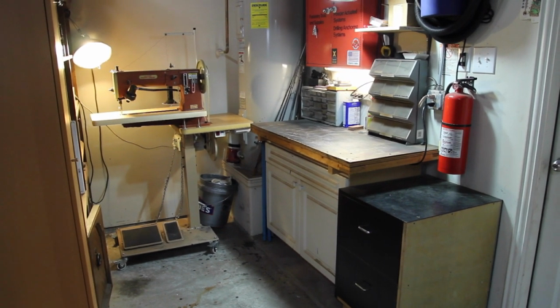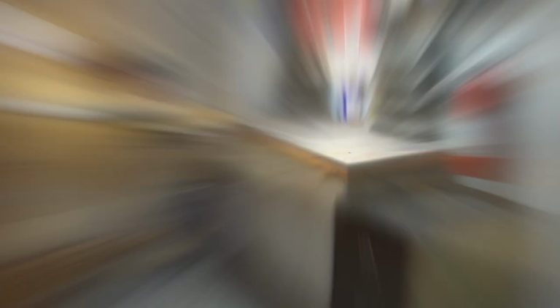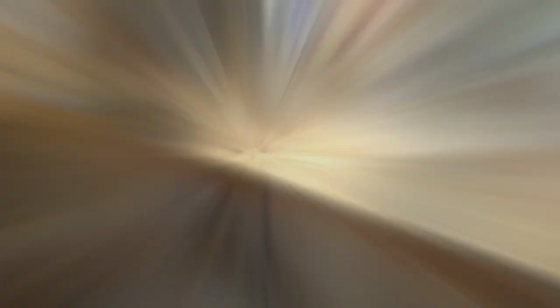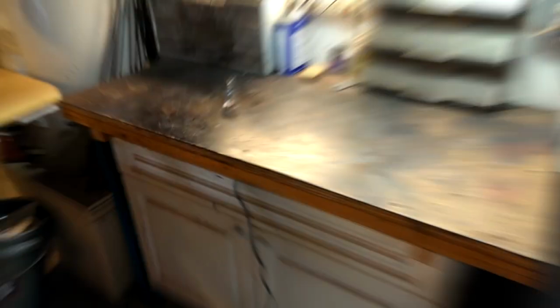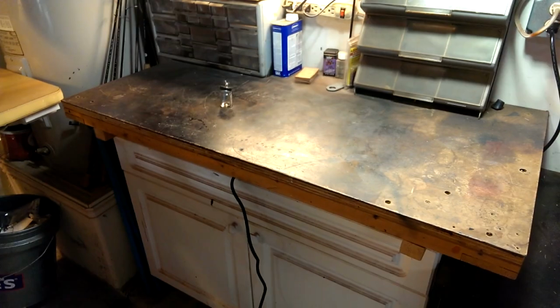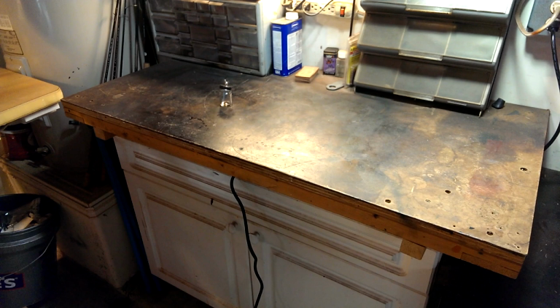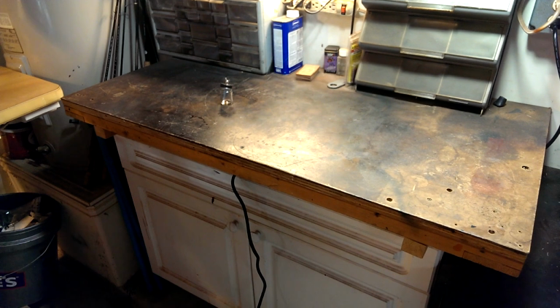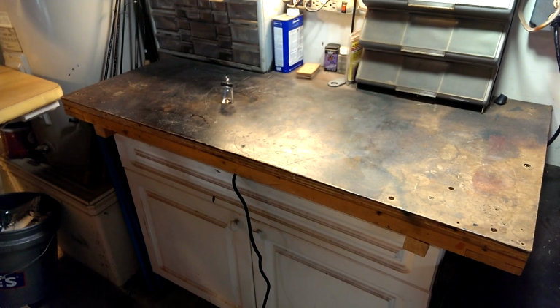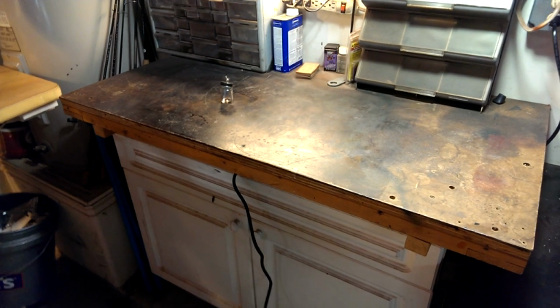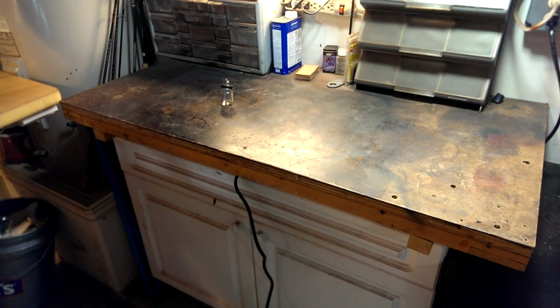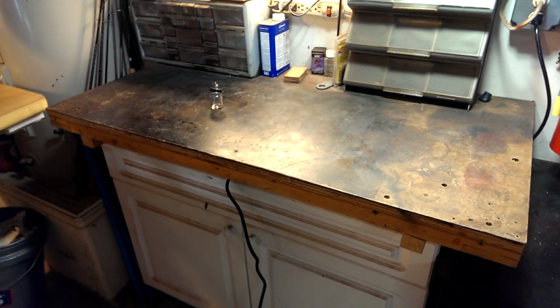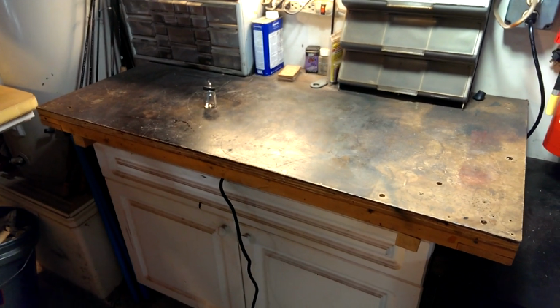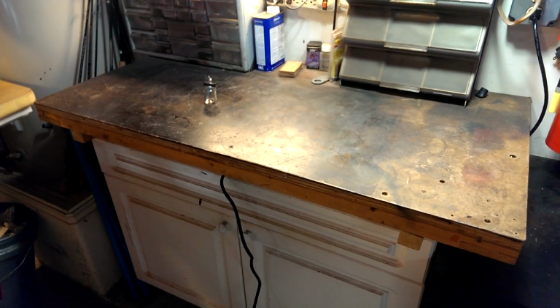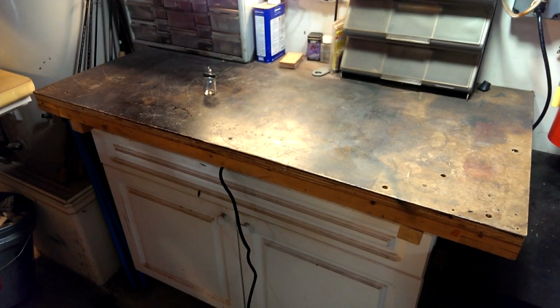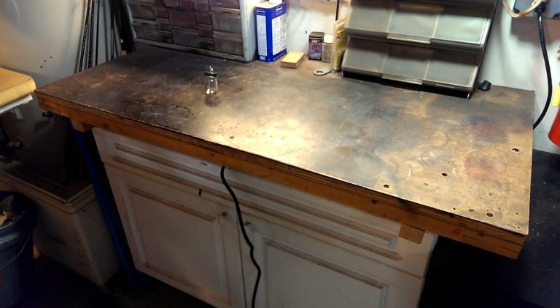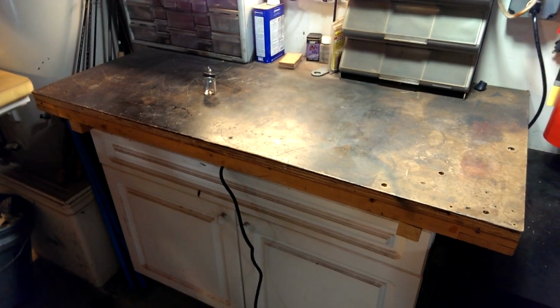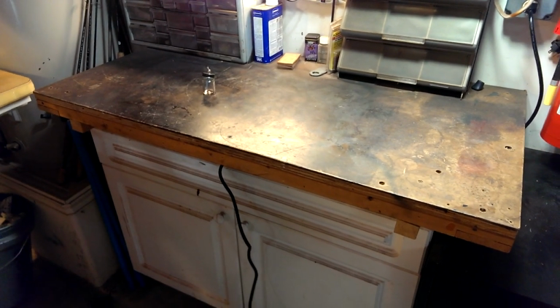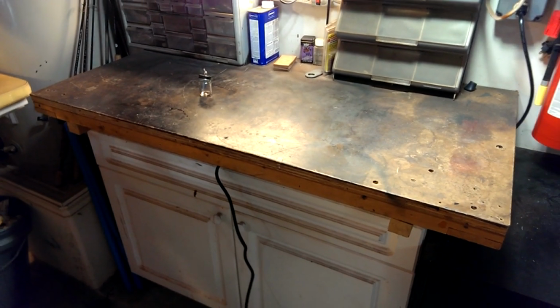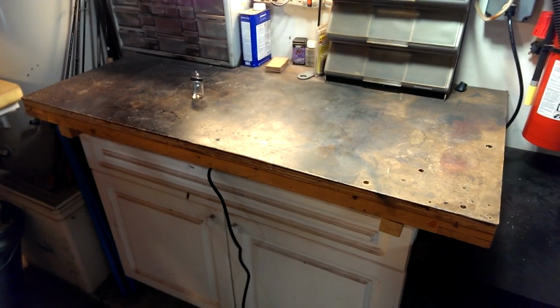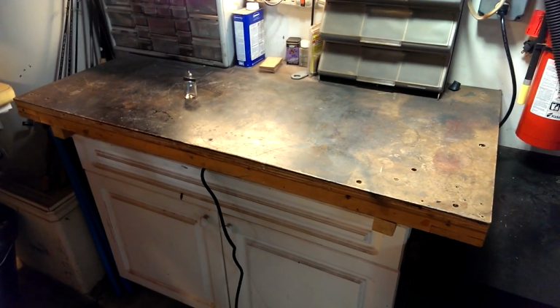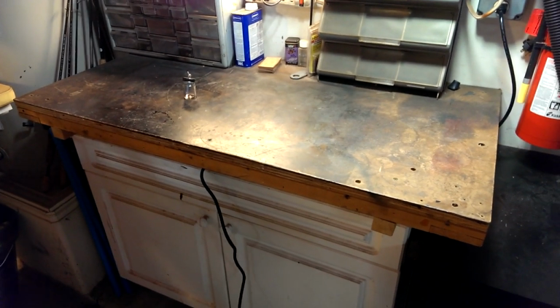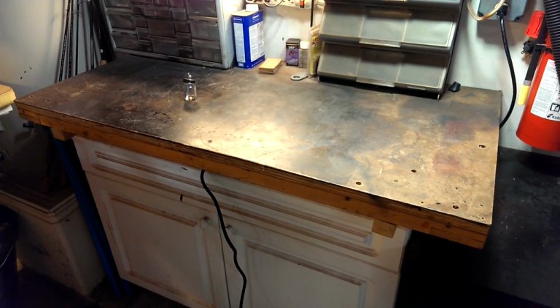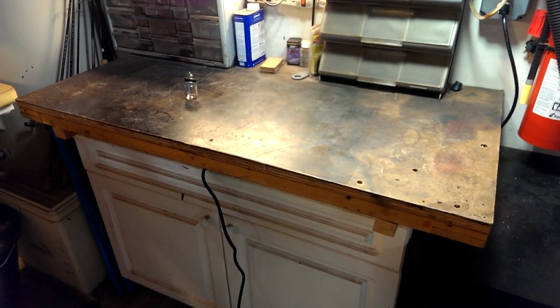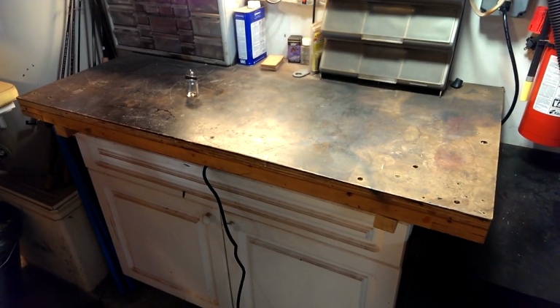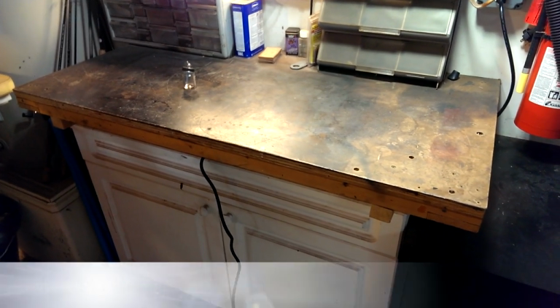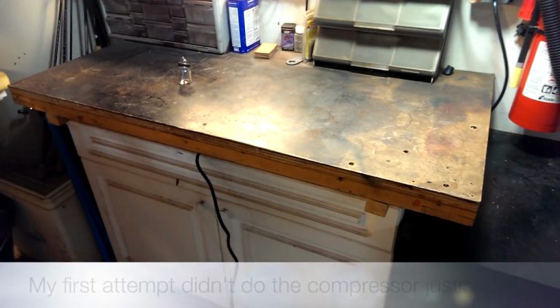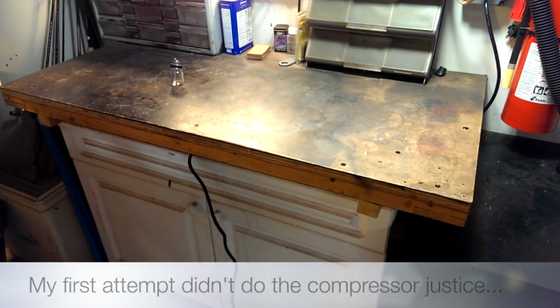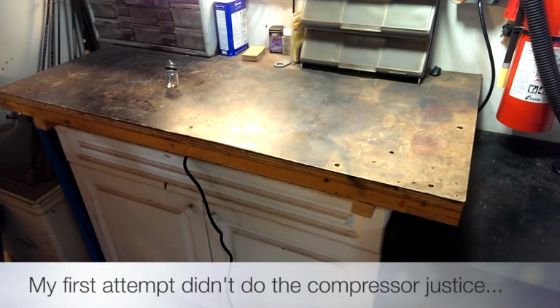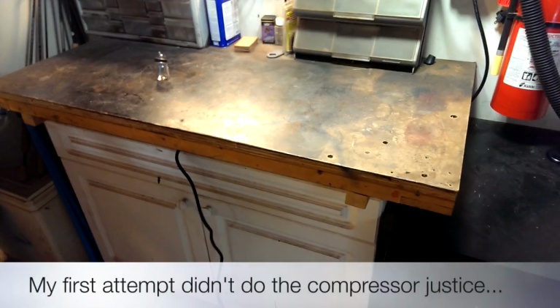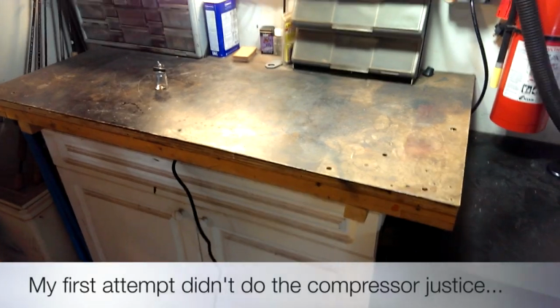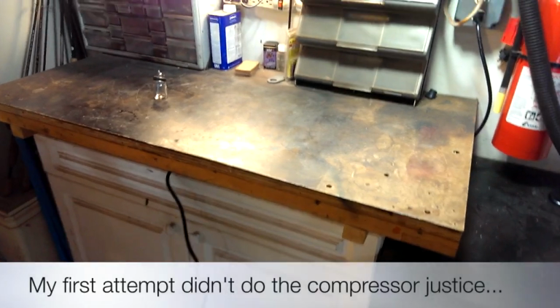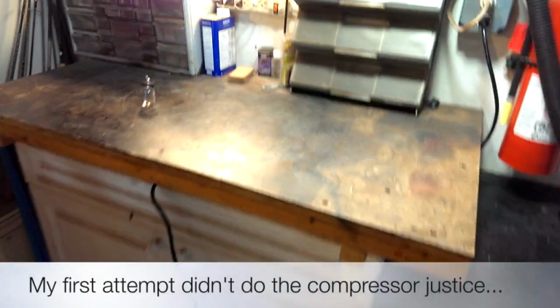I'm doing another batch of holsters right now to start airbrushing them, and I wanted to try and record a little bit more audio of this compressor.